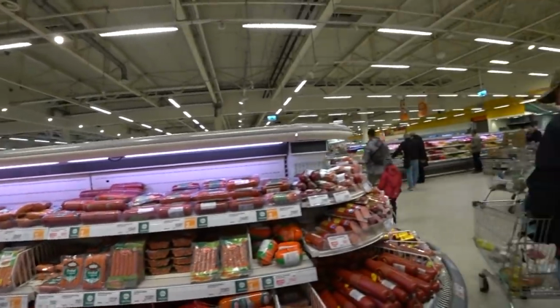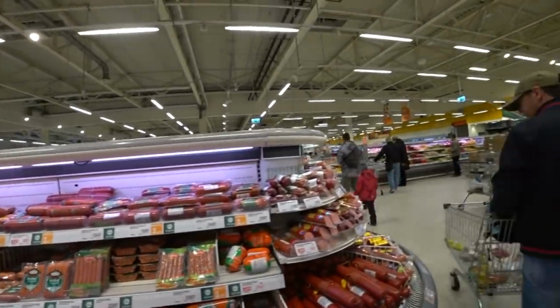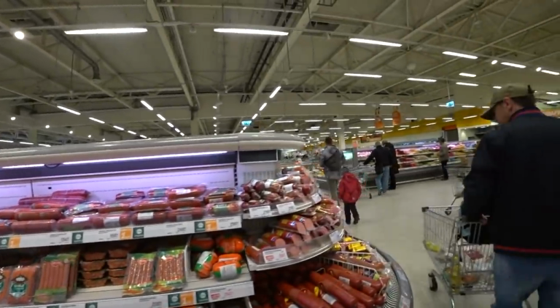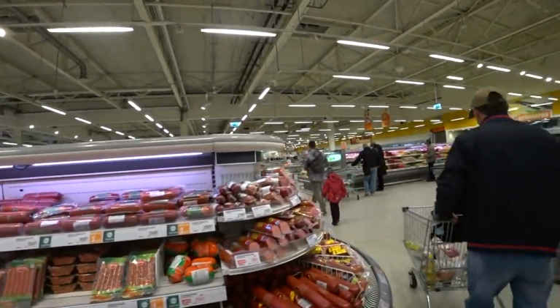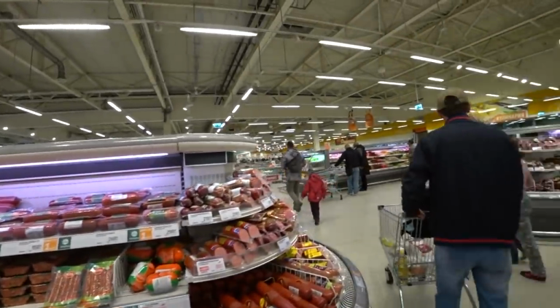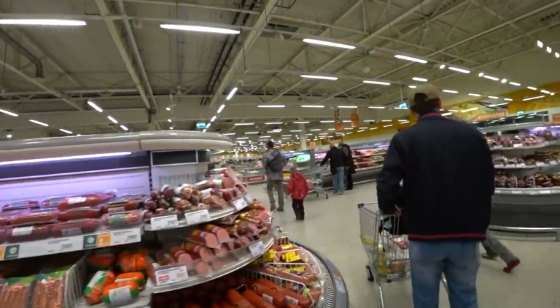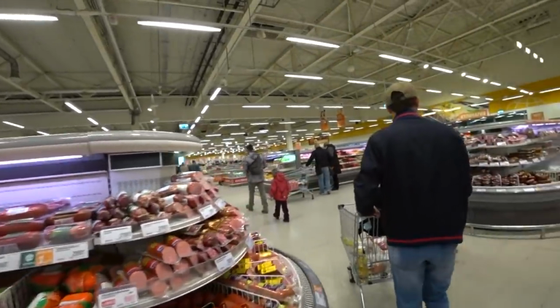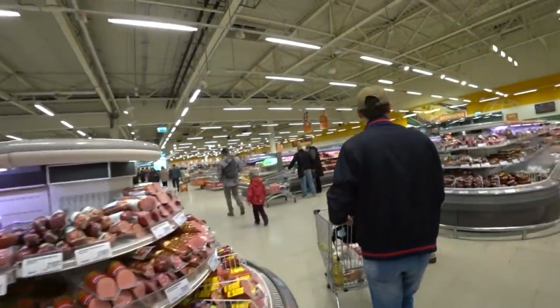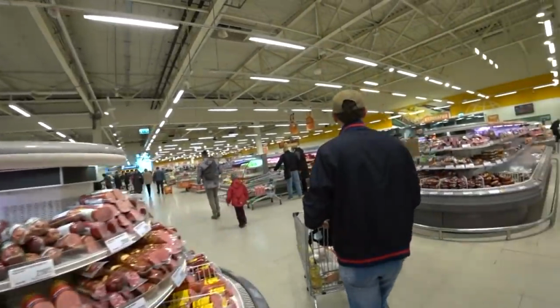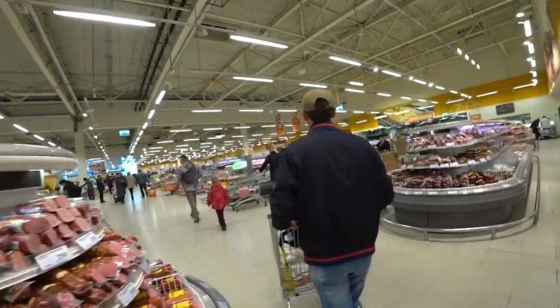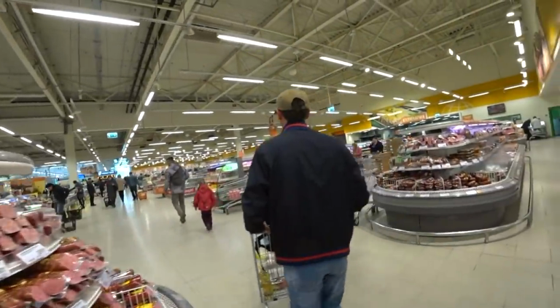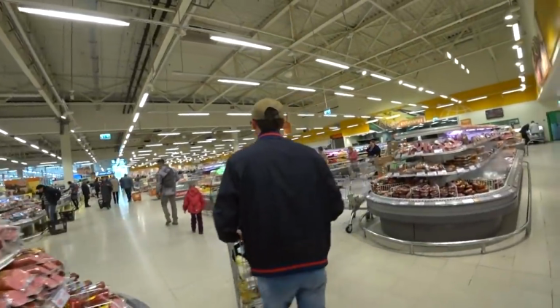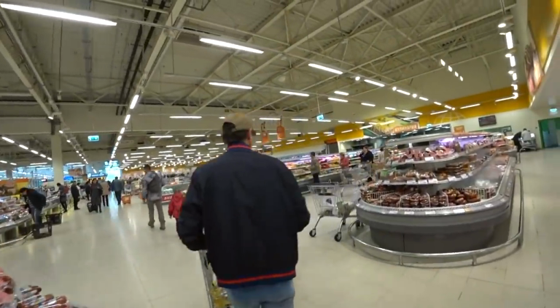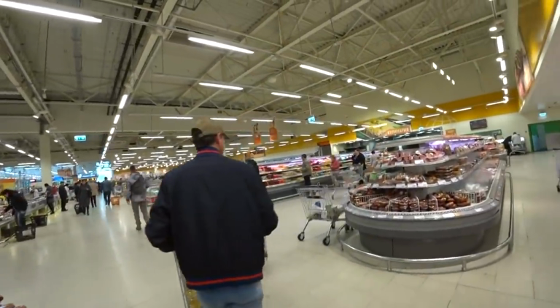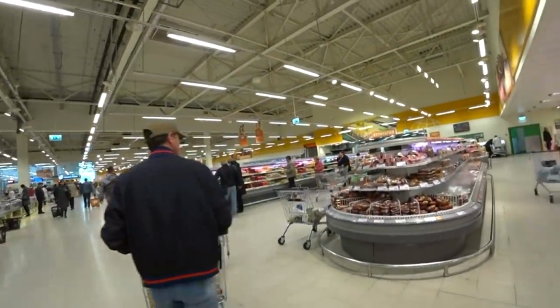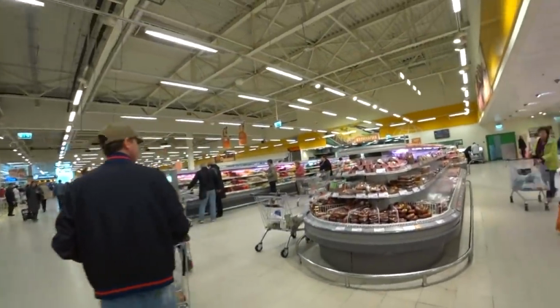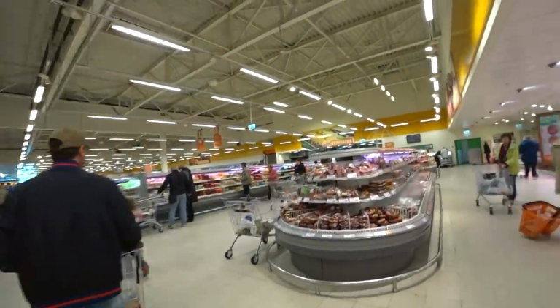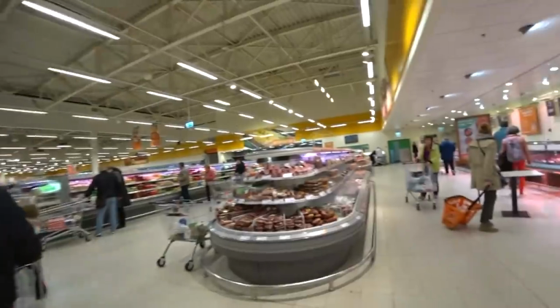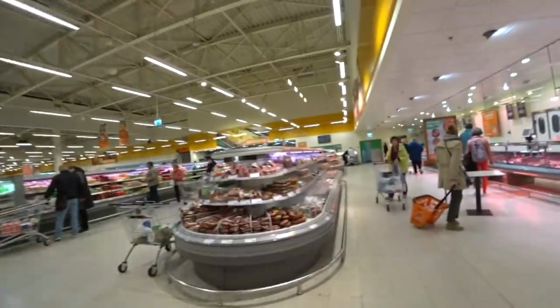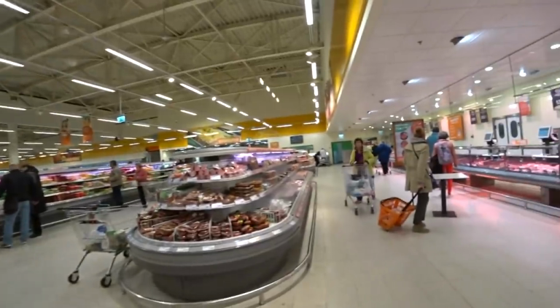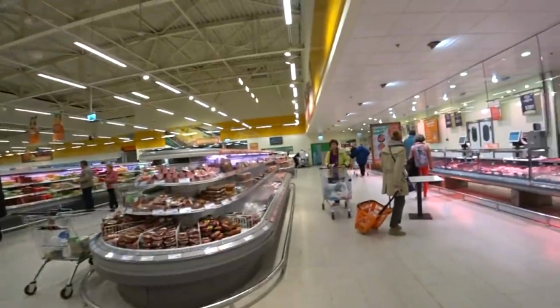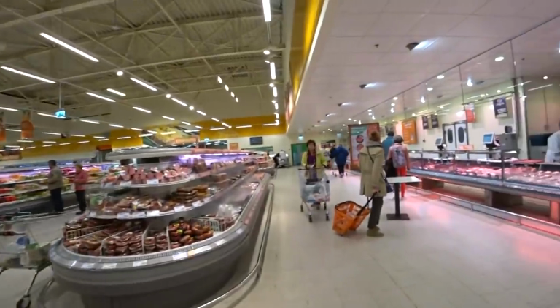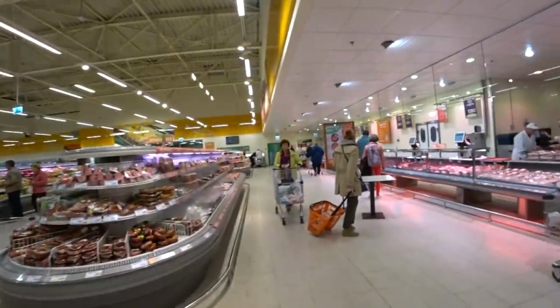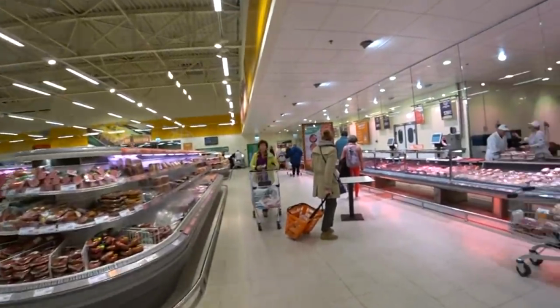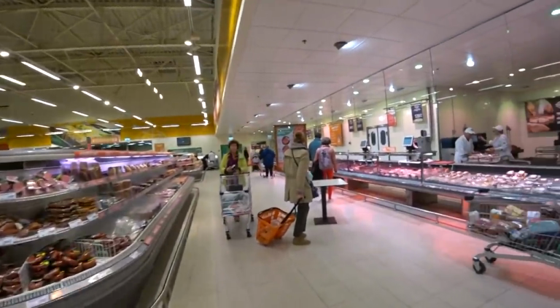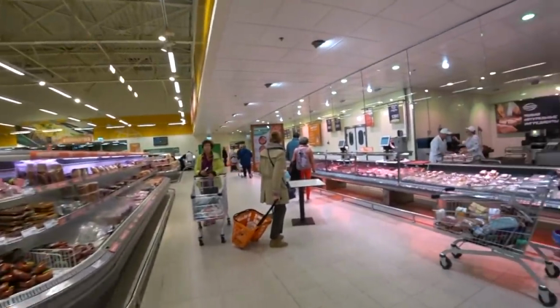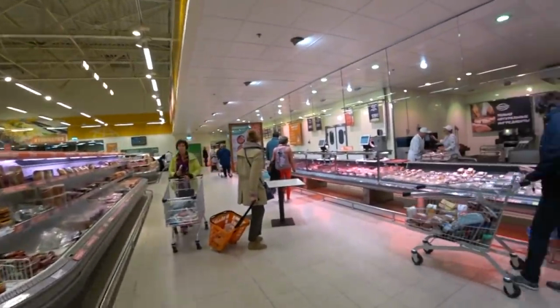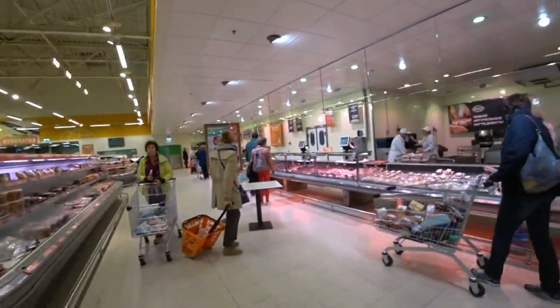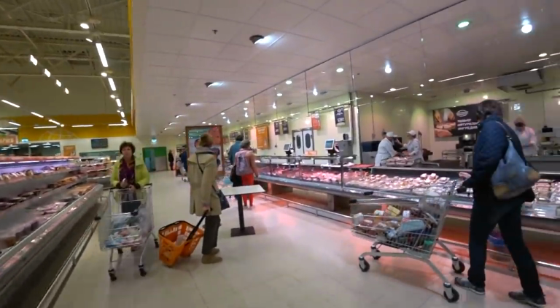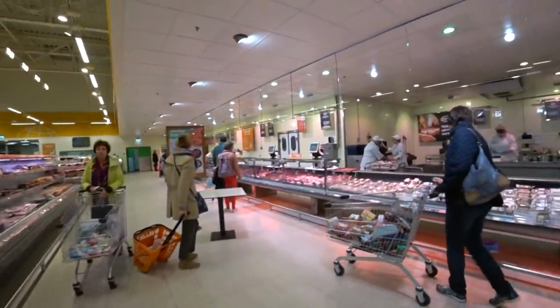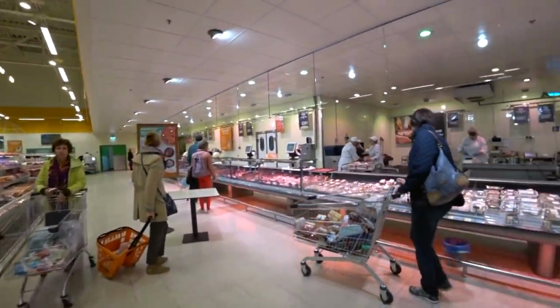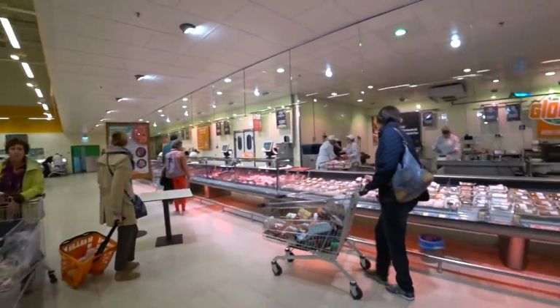That is a huge department with sausages and meat — only a meat department.